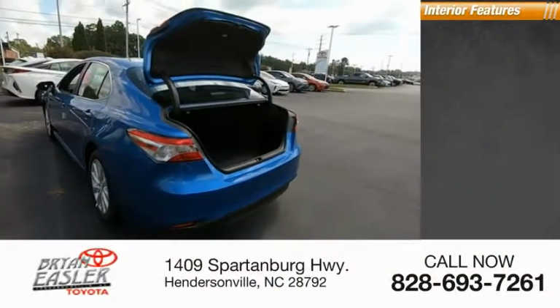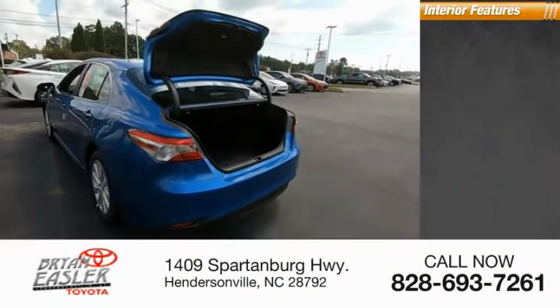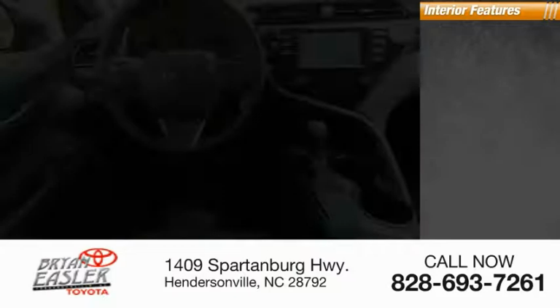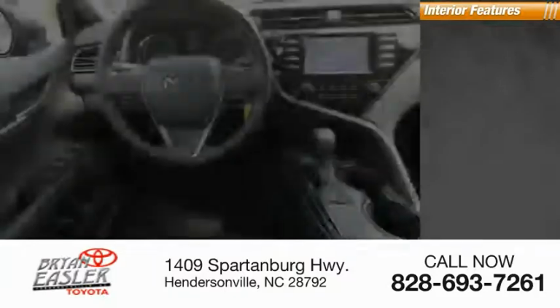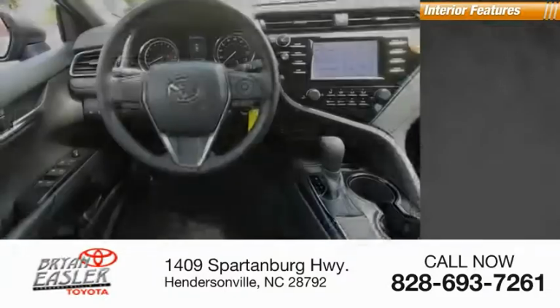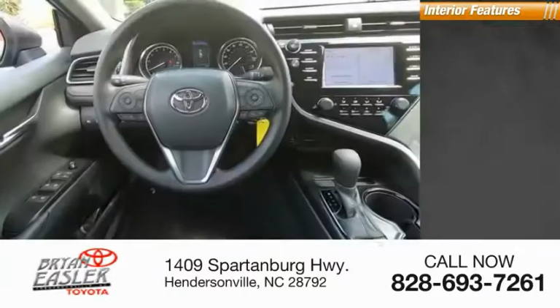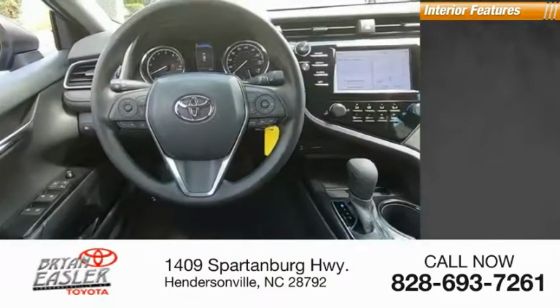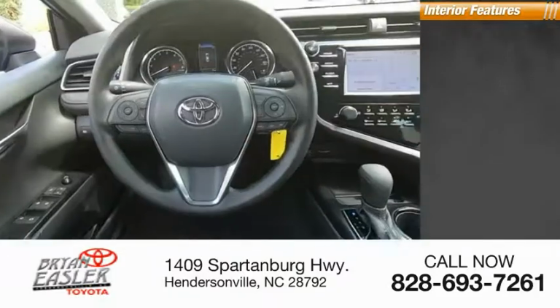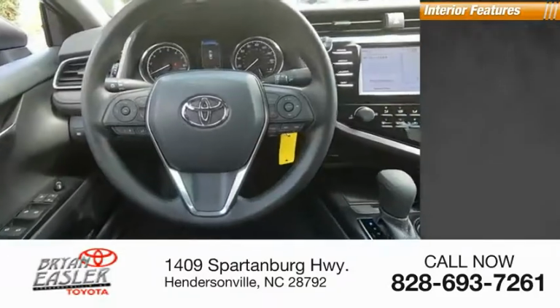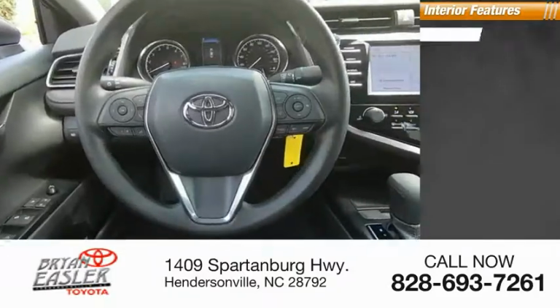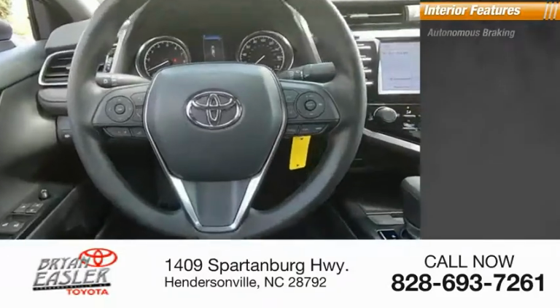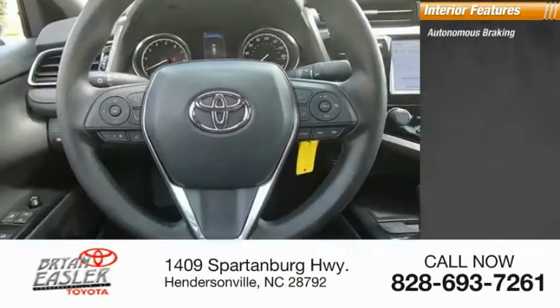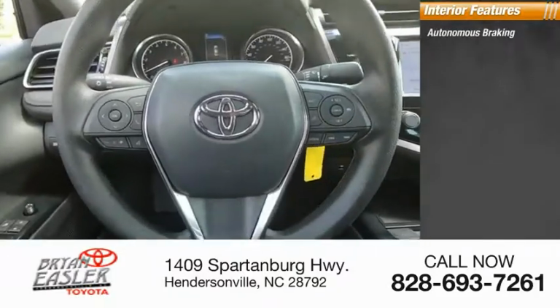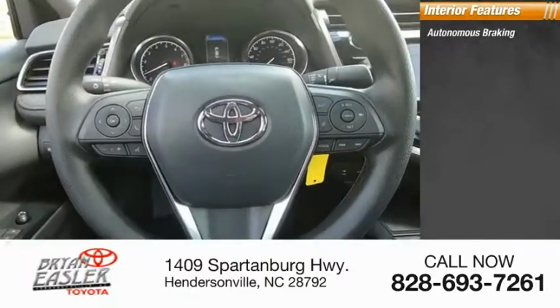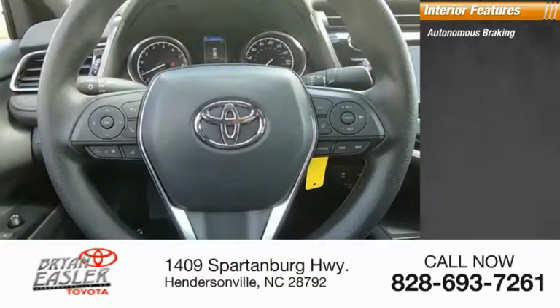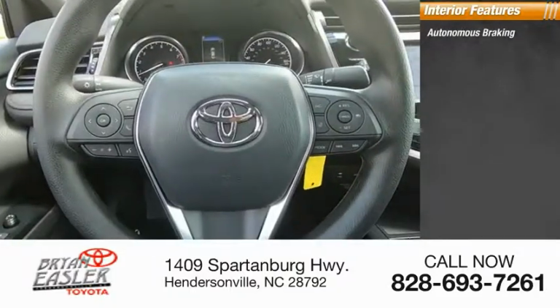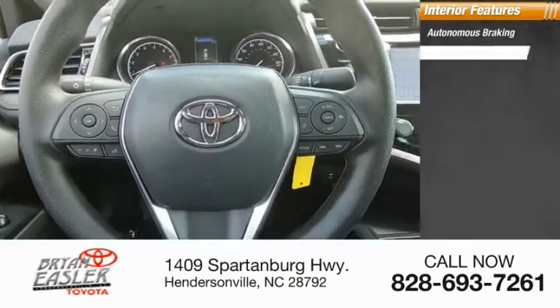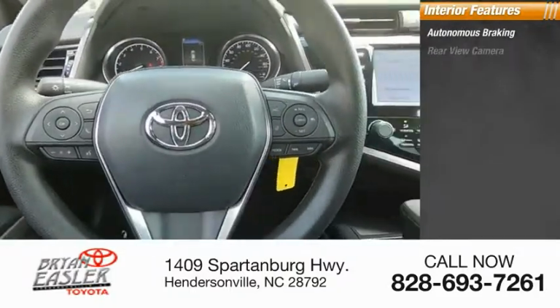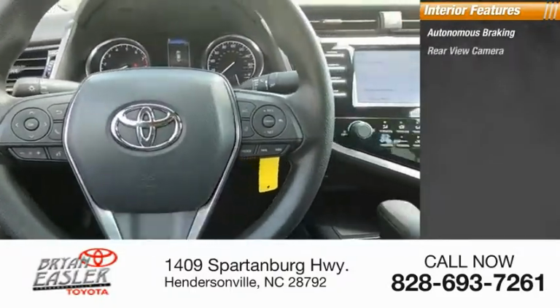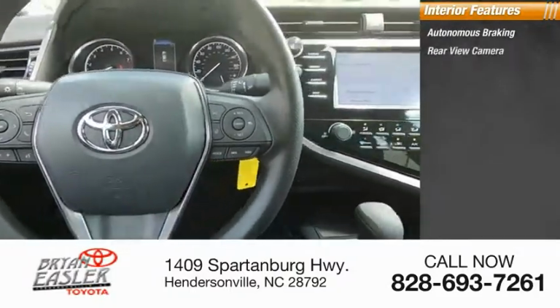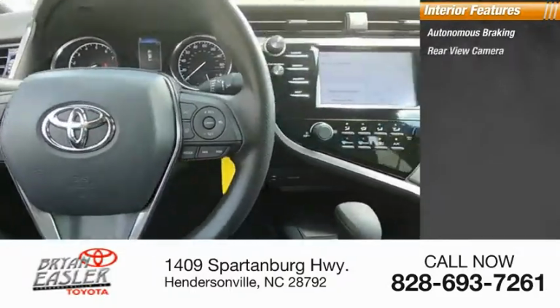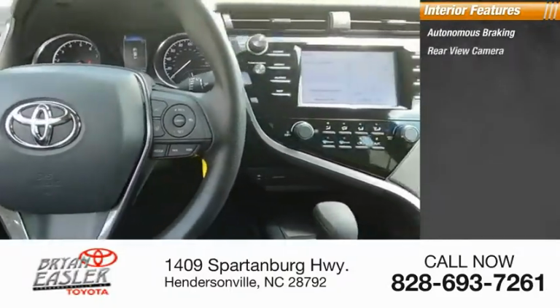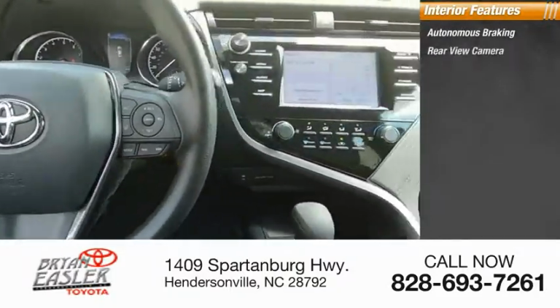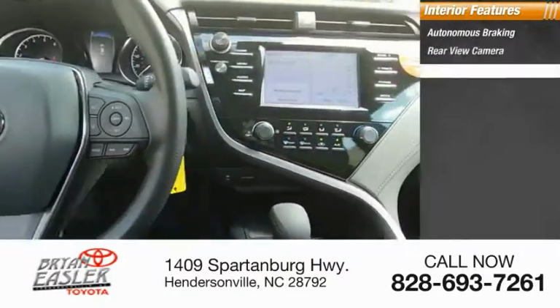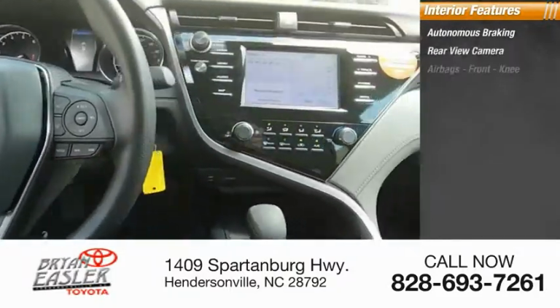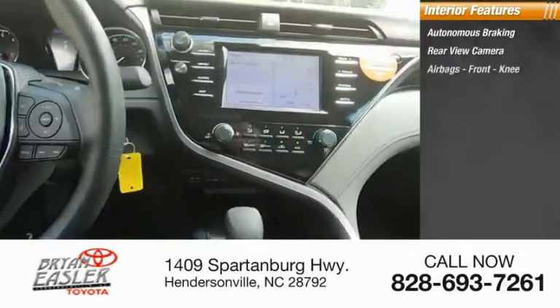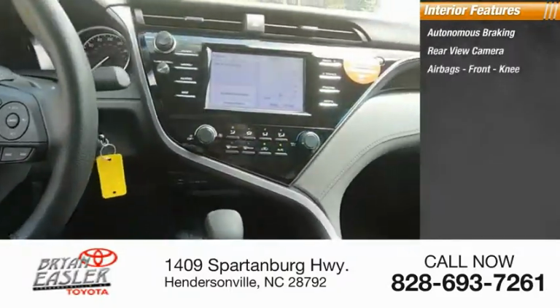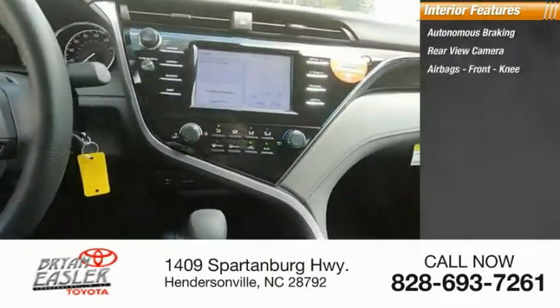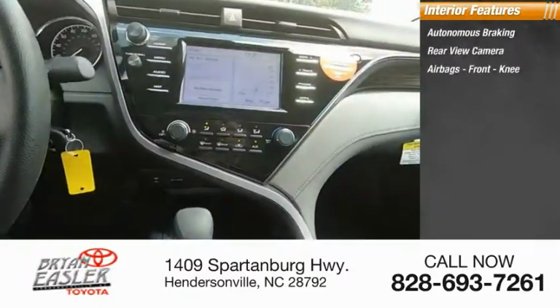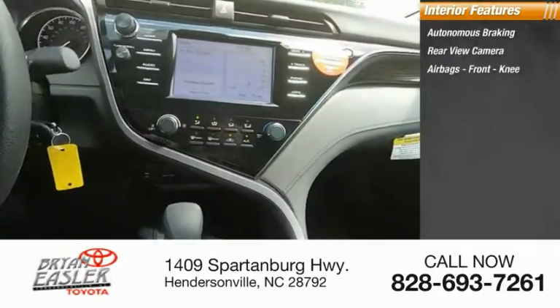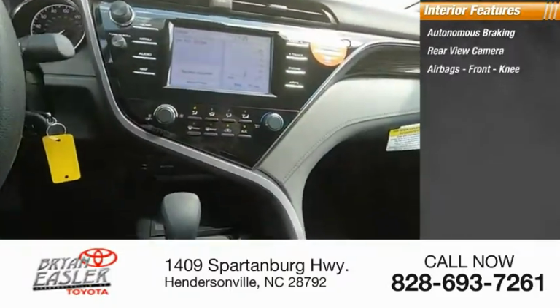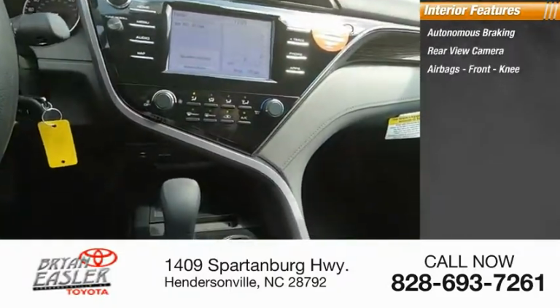Inside you'll find autonomous braking, a rear view camera, airbags, and front knee airbags.